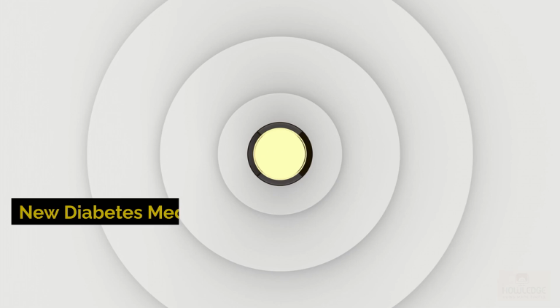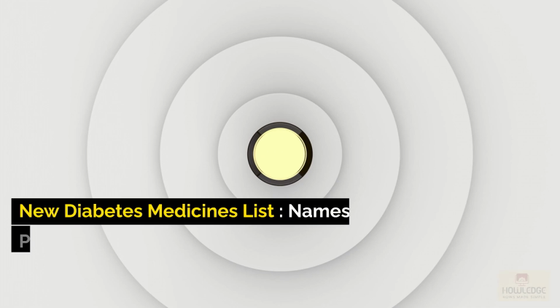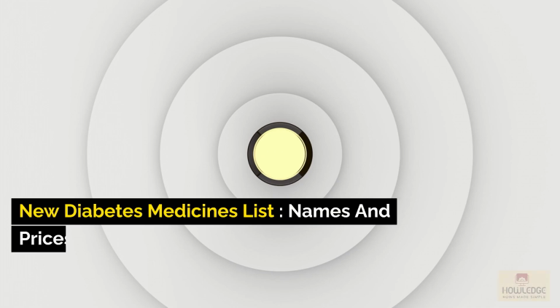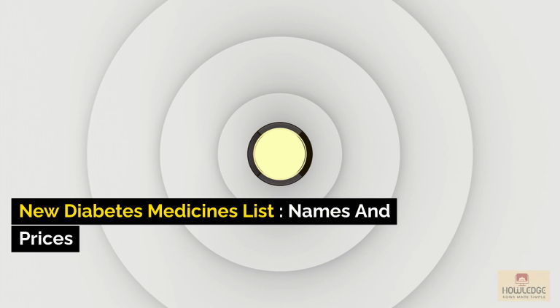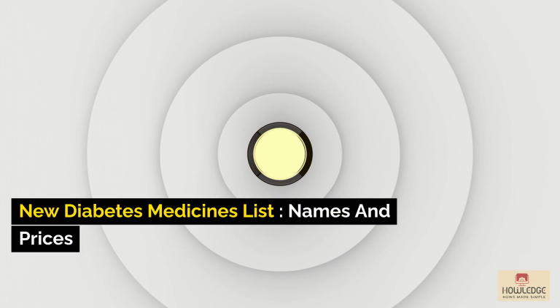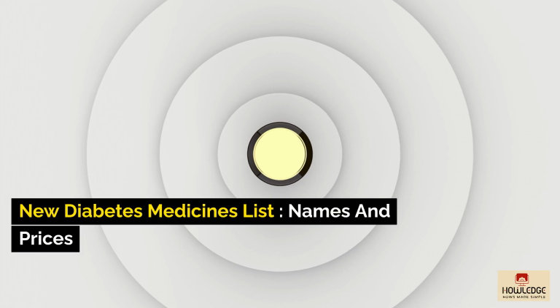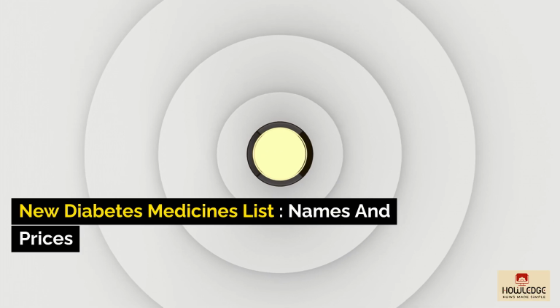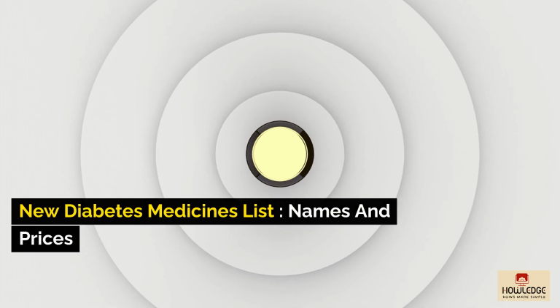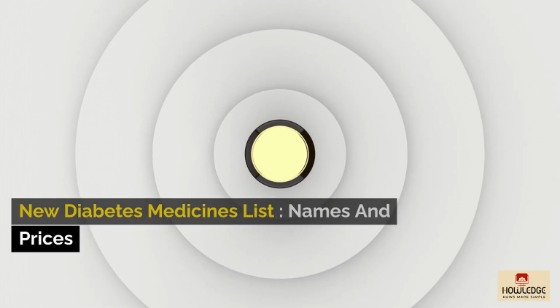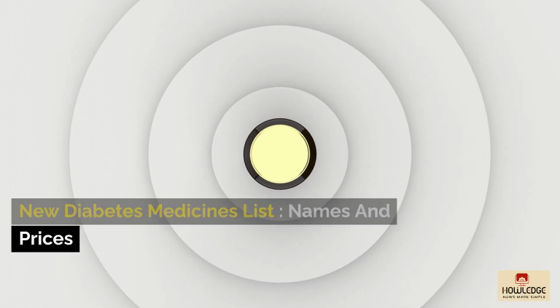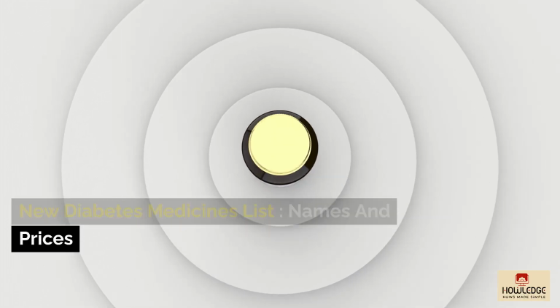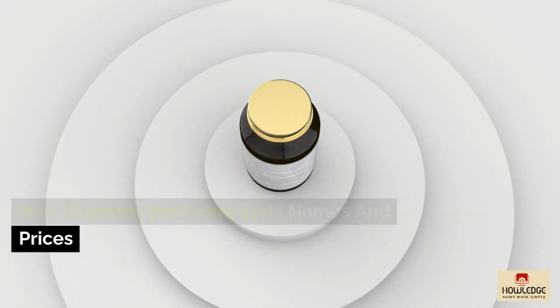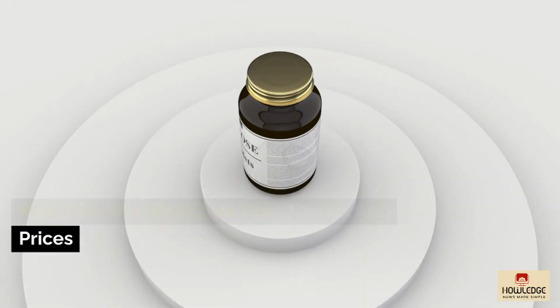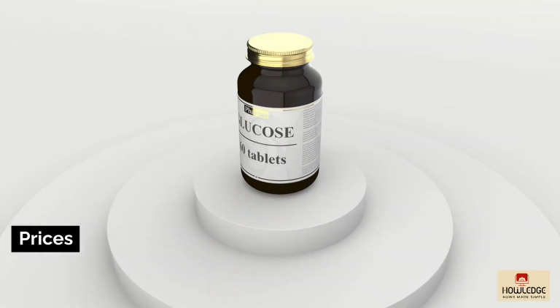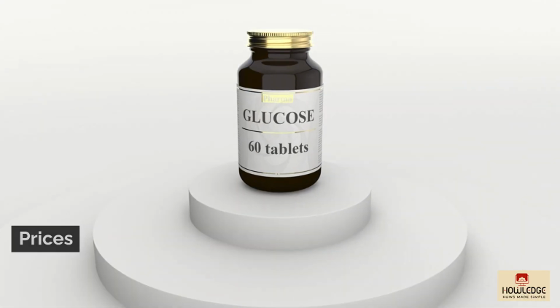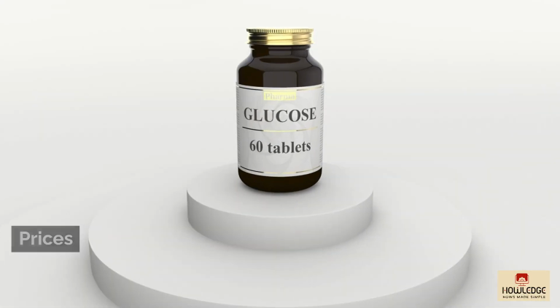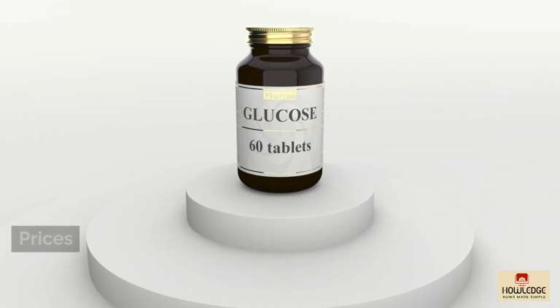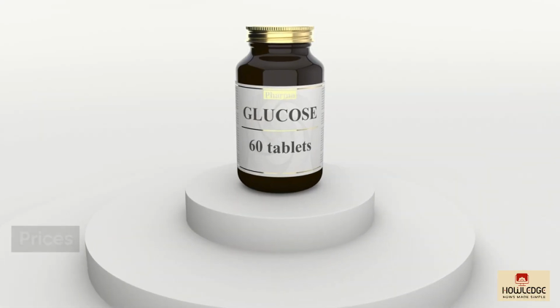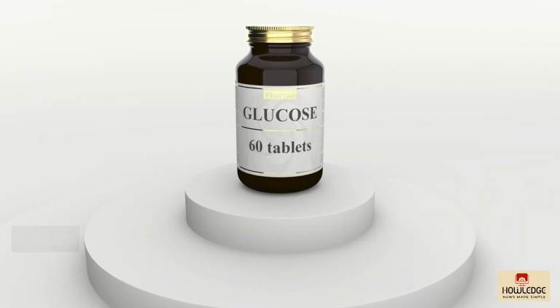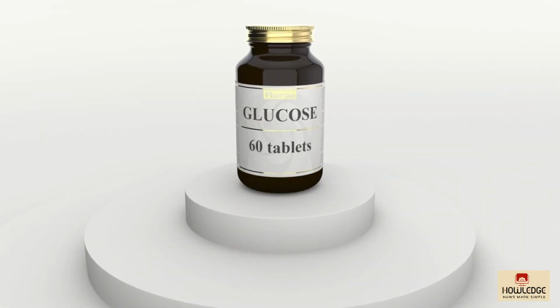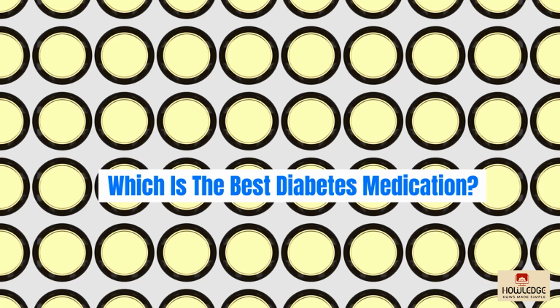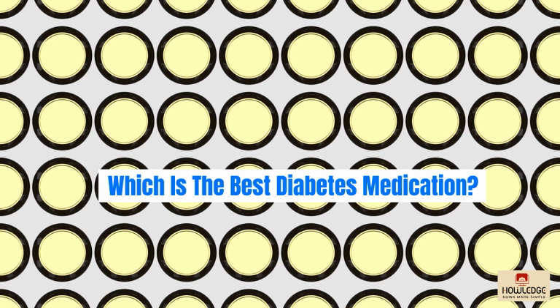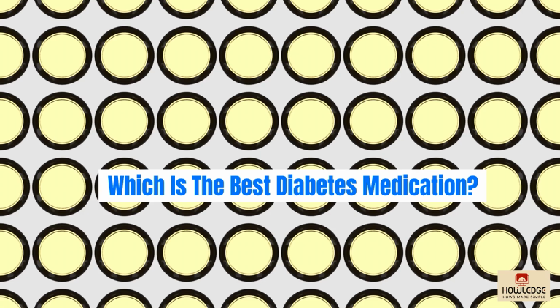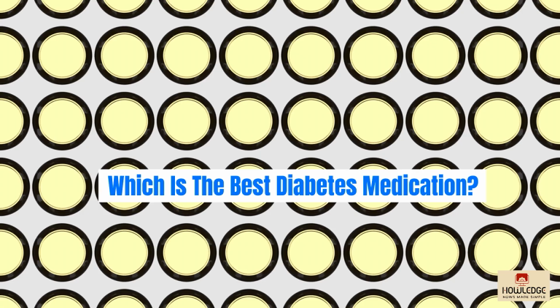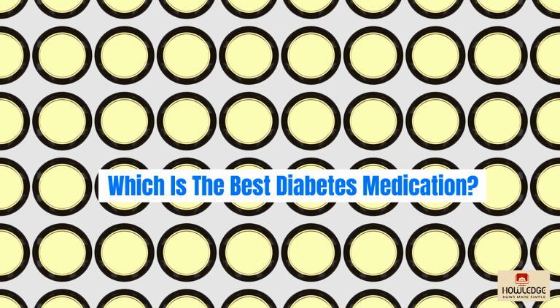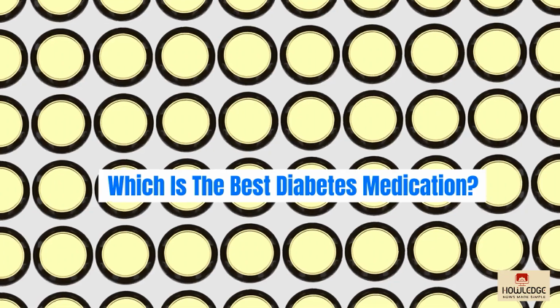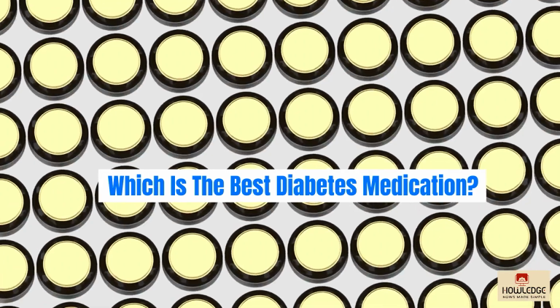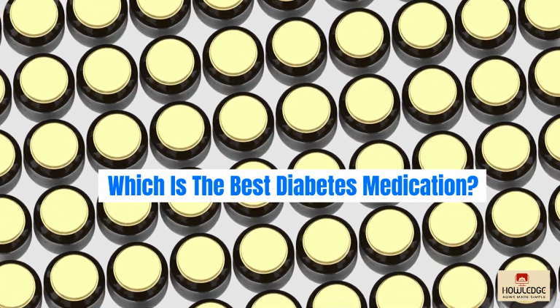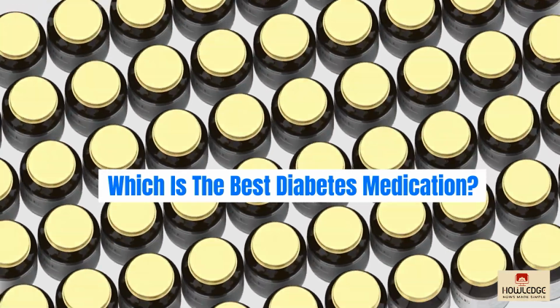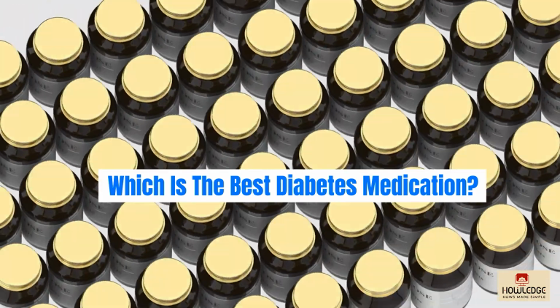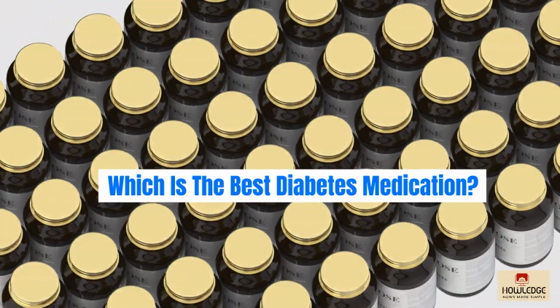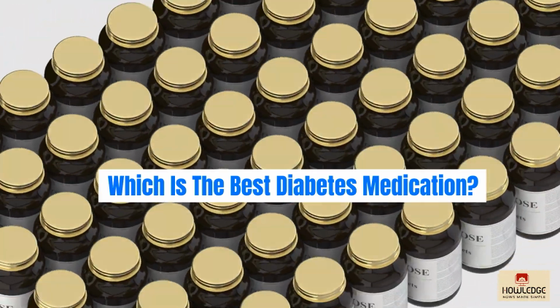New Diabetes Medicines List: Names and Prices. Which is the best diabetes medication?